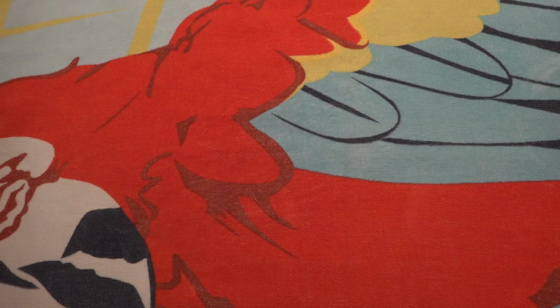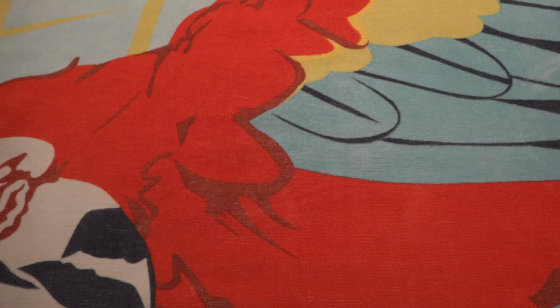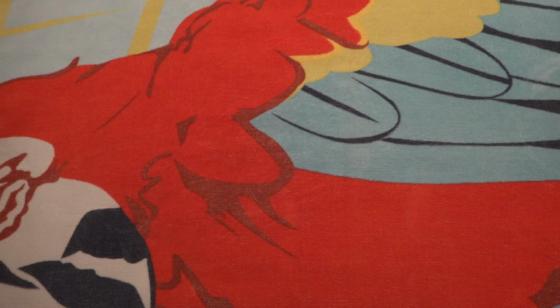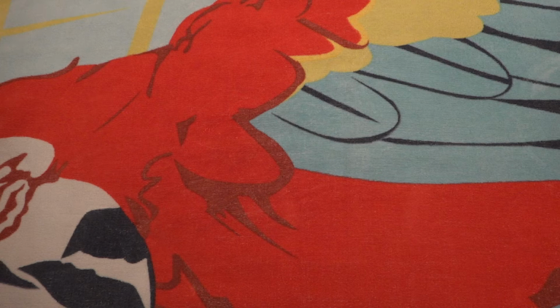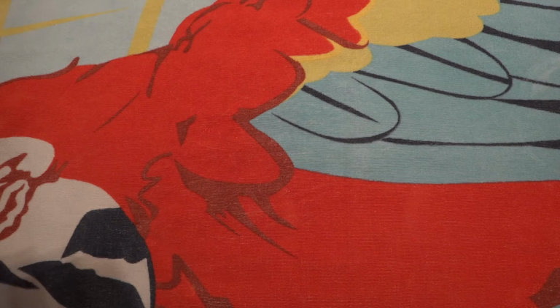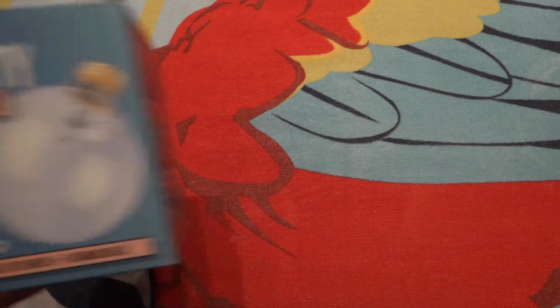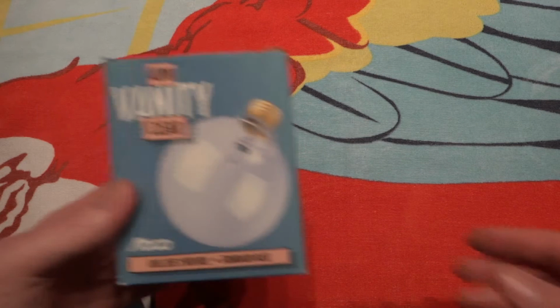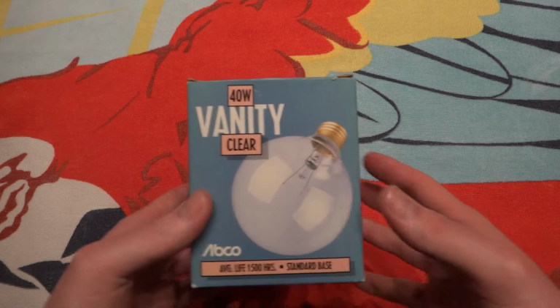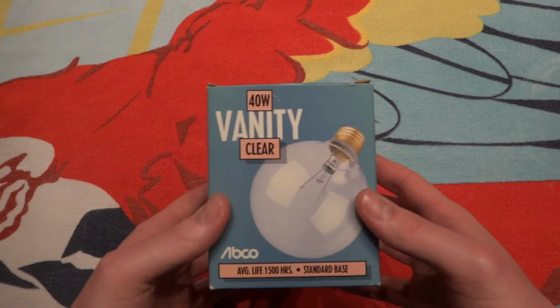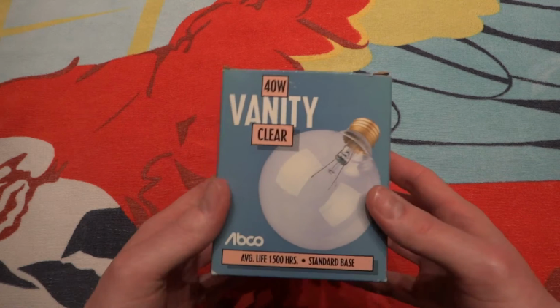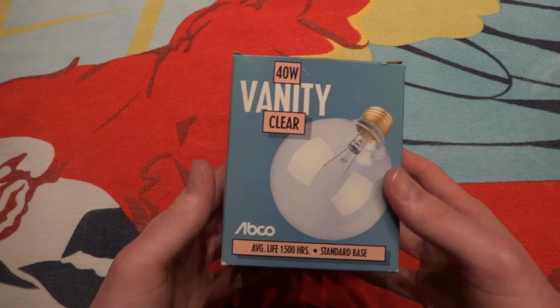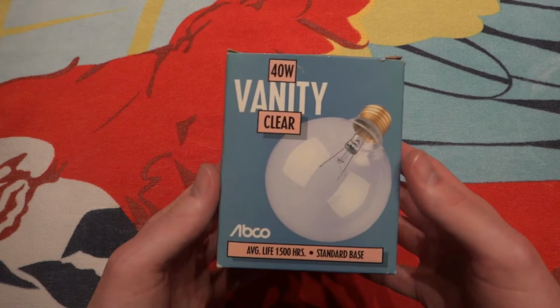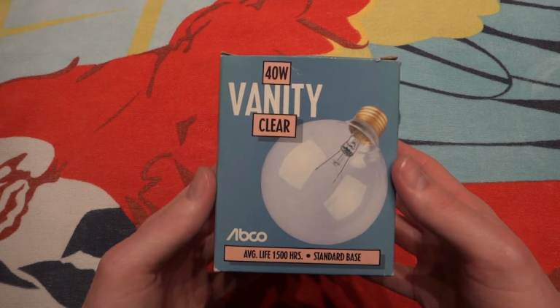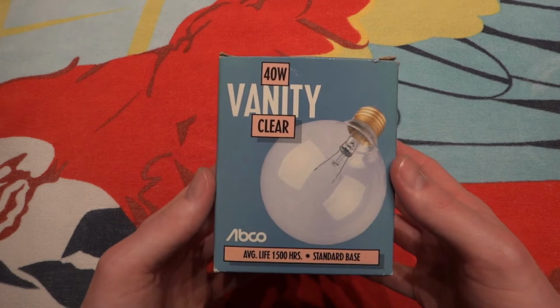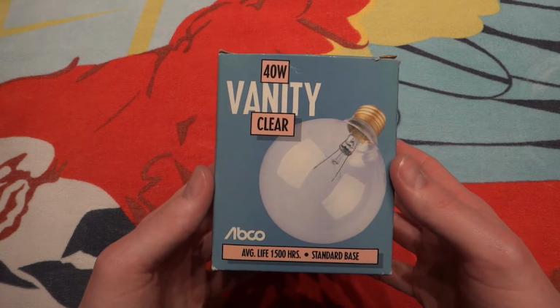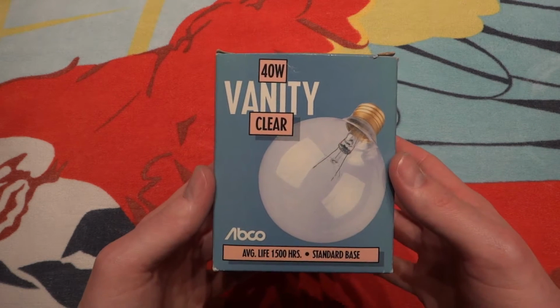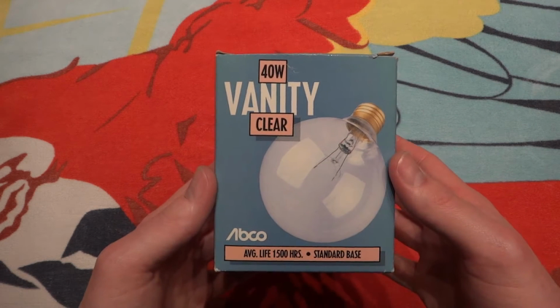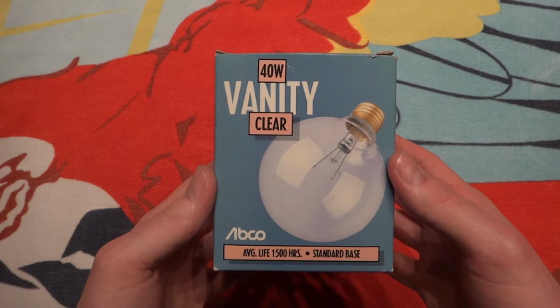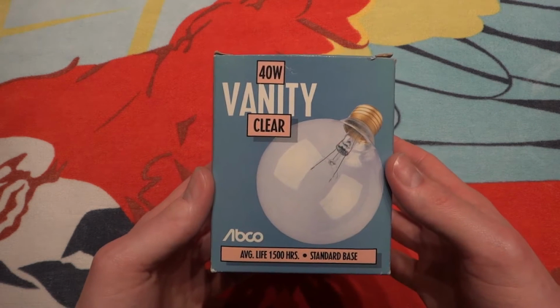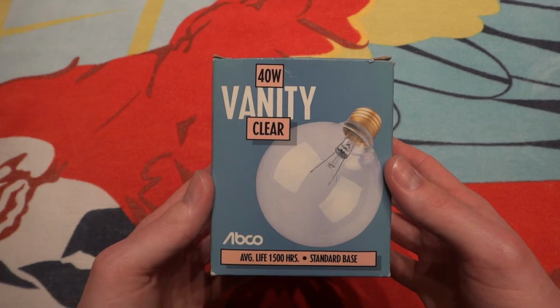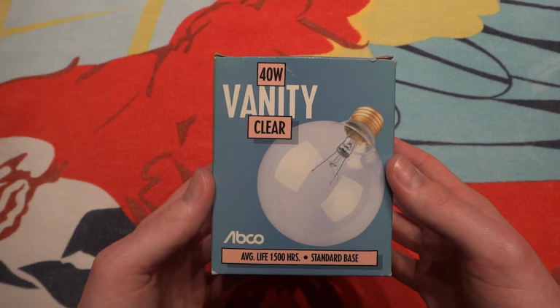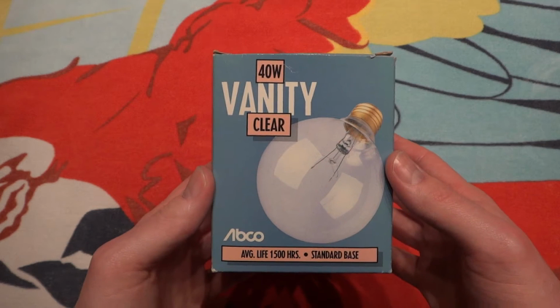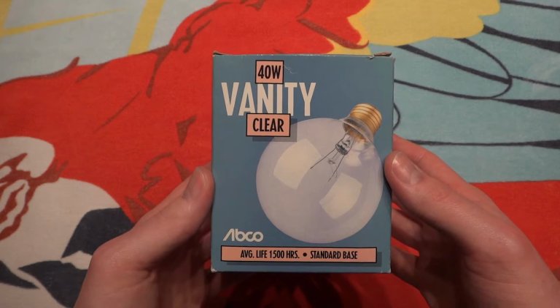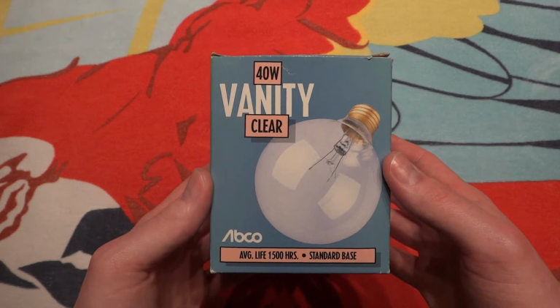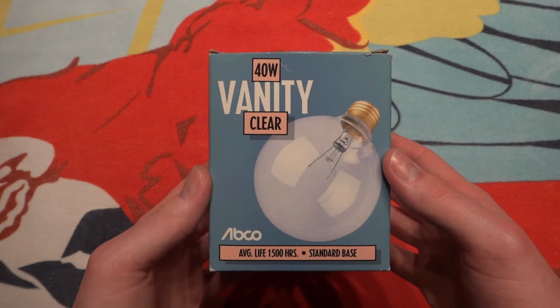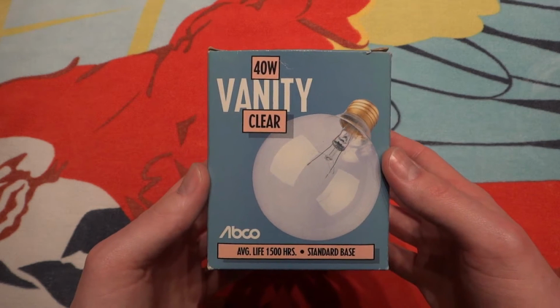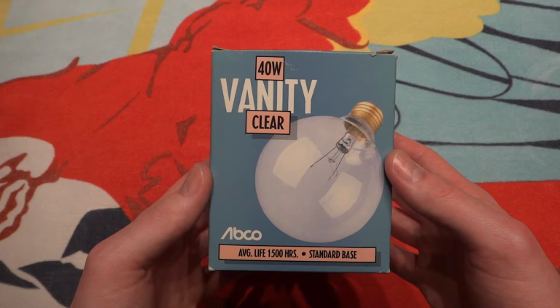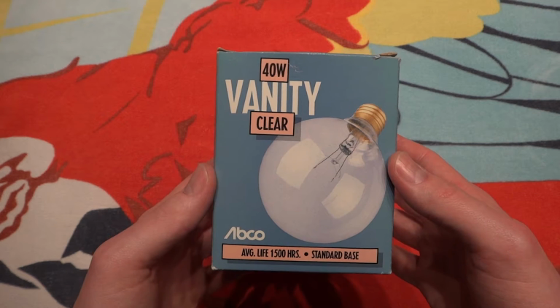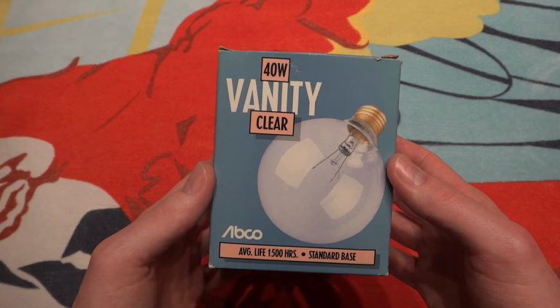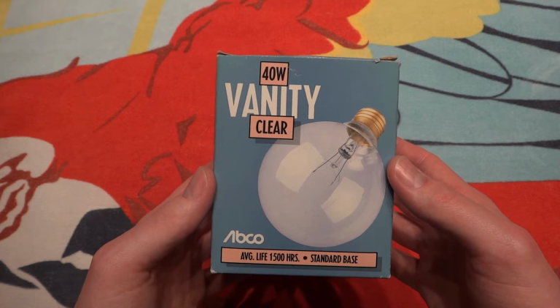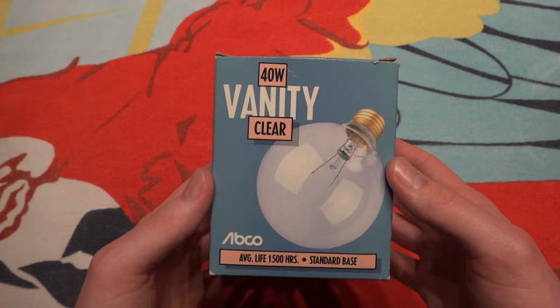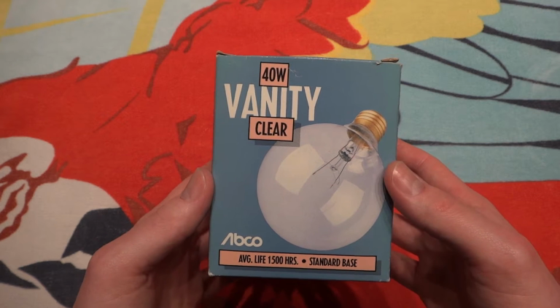Hello everybody, today I'm going to show you this ABCO 40W G30 Clear Incandescent Globe Bulb.